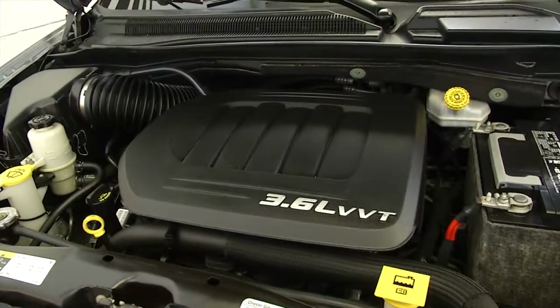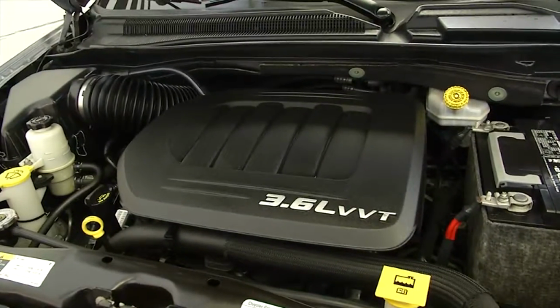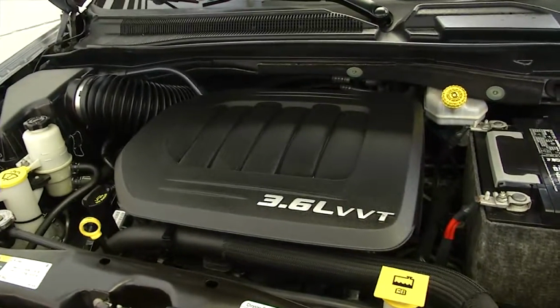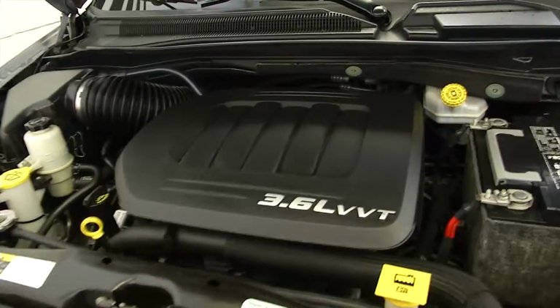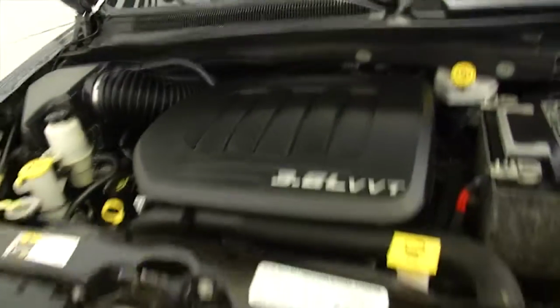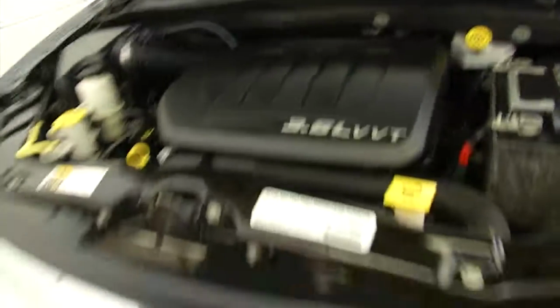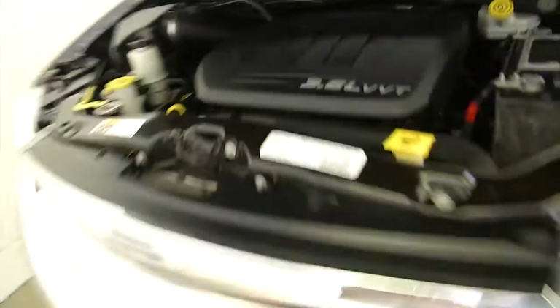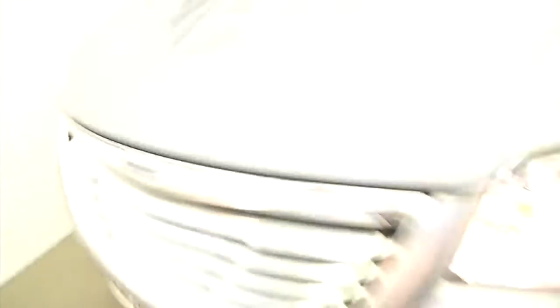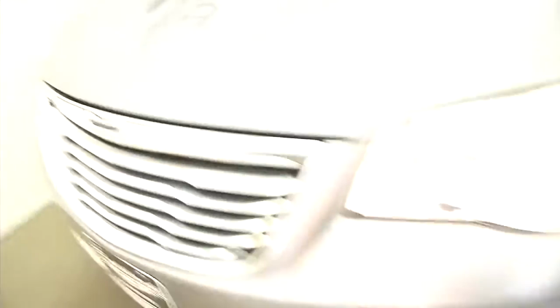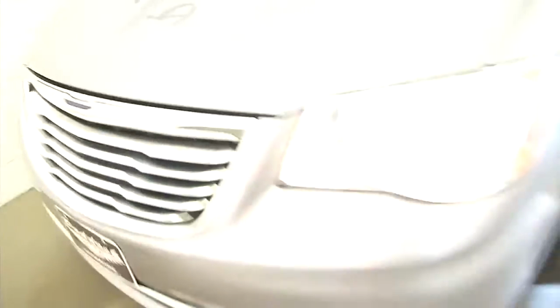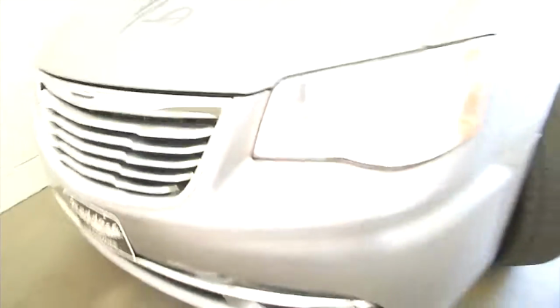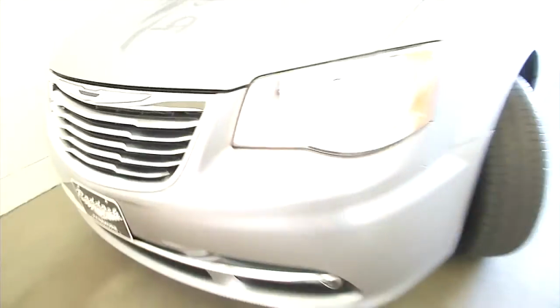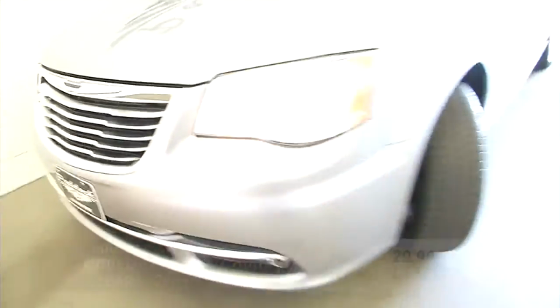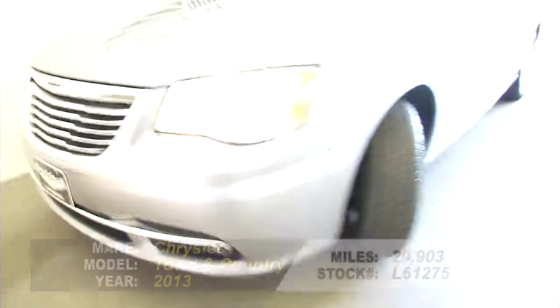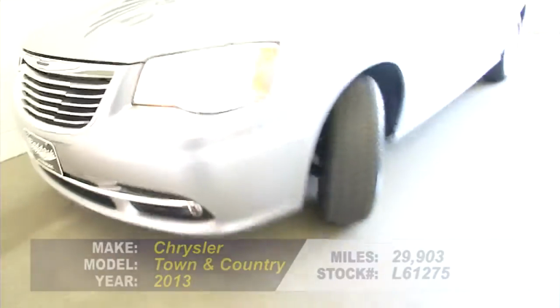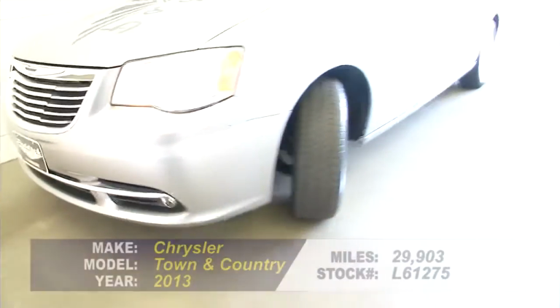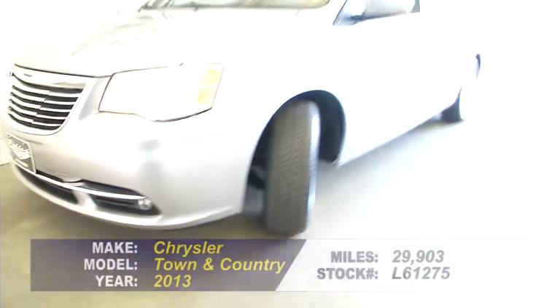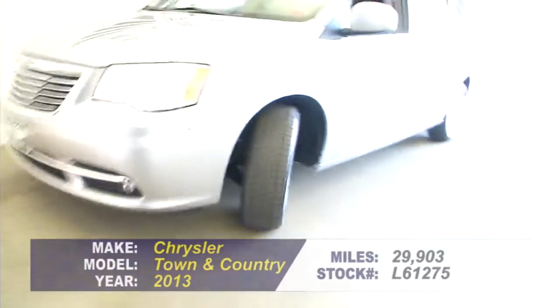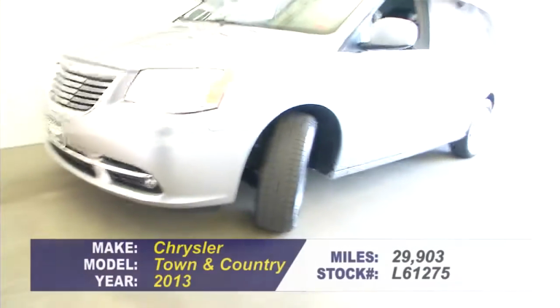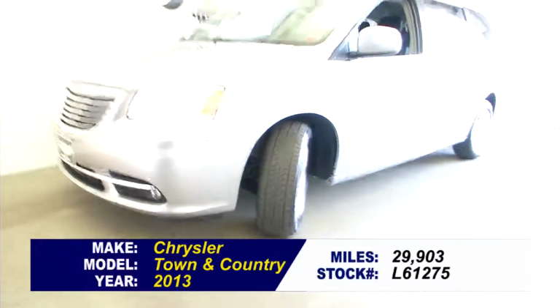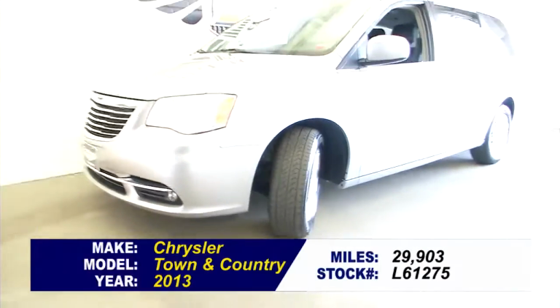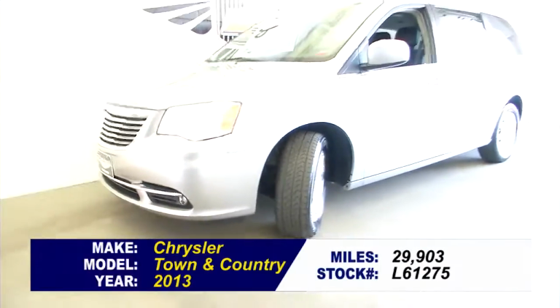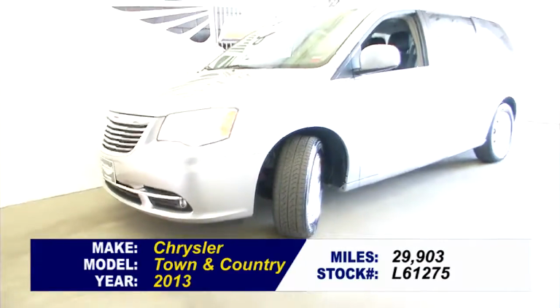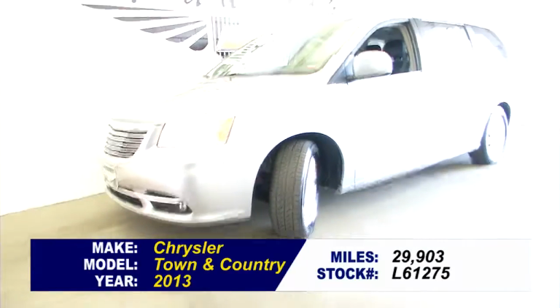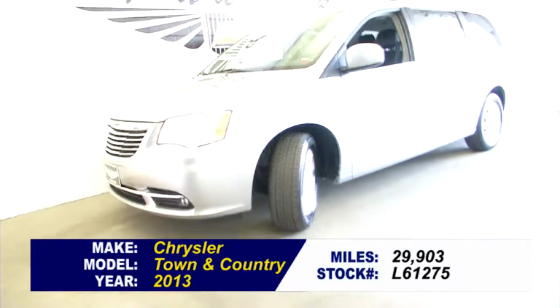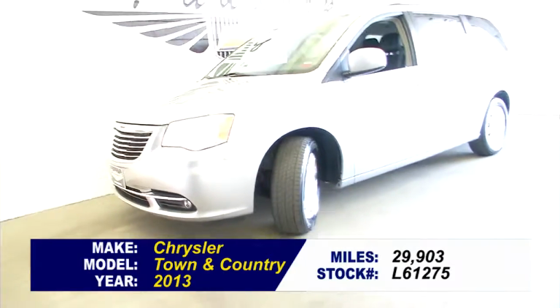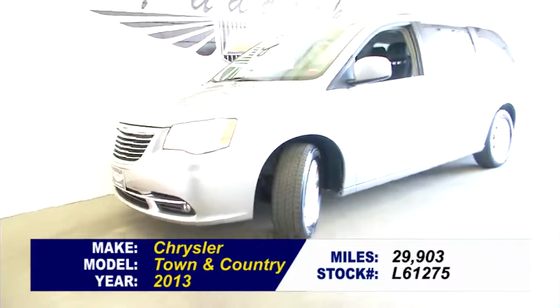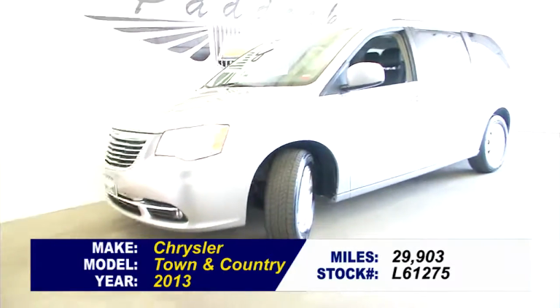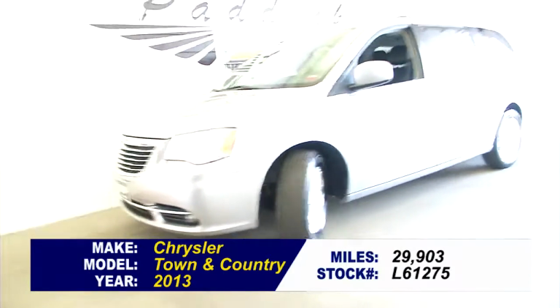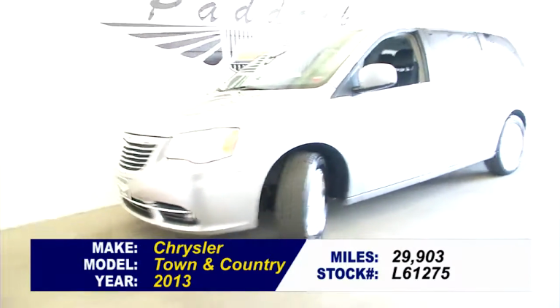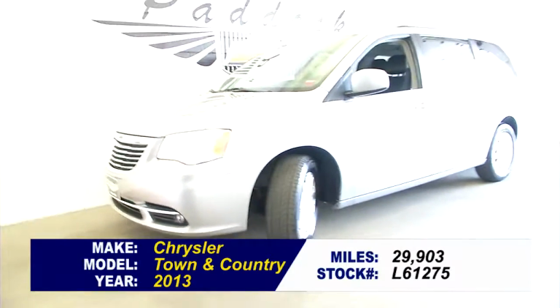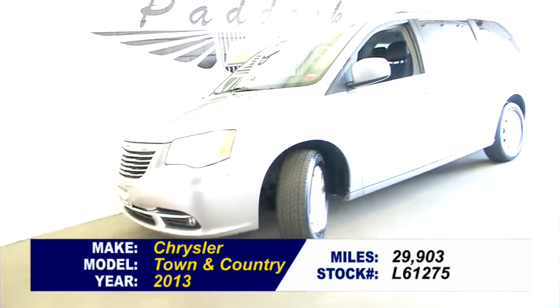If you'd like to find out more or take this vehicle for a test drive, give us a call at 876-0945.